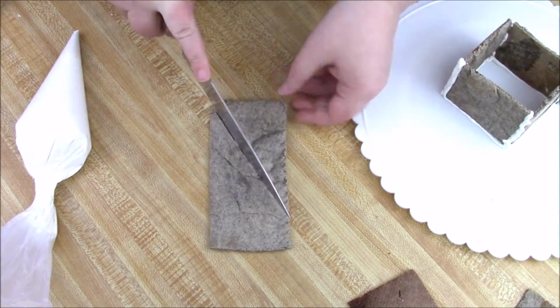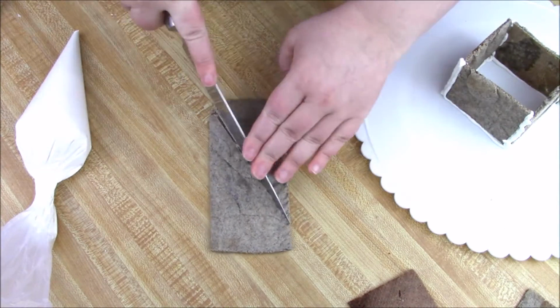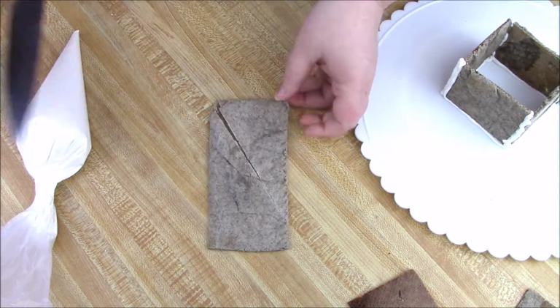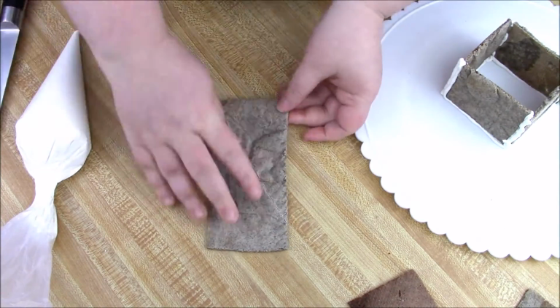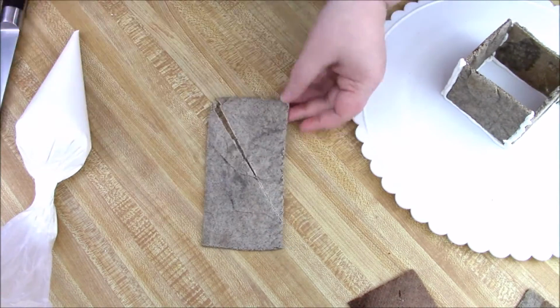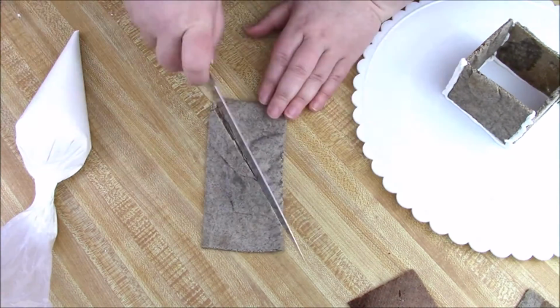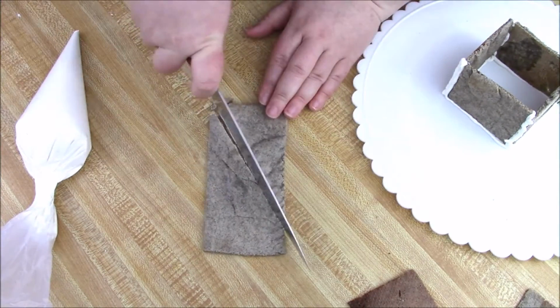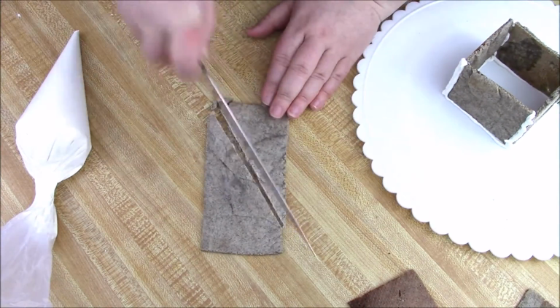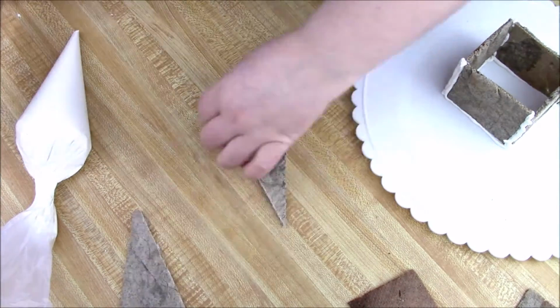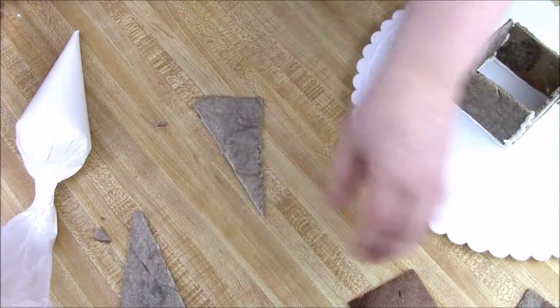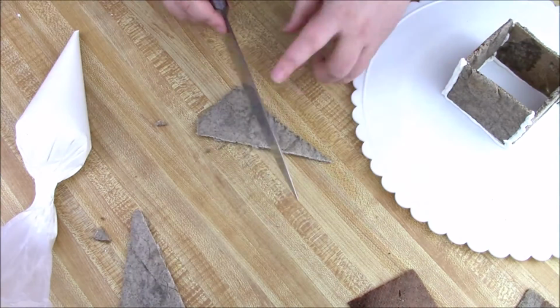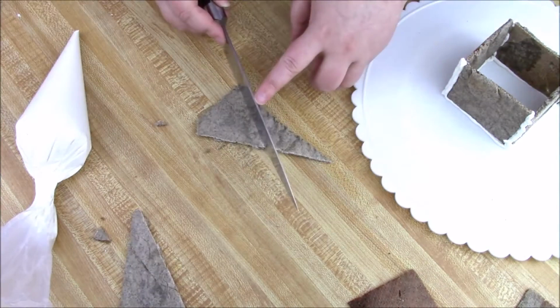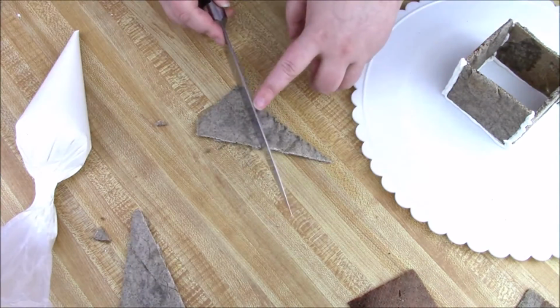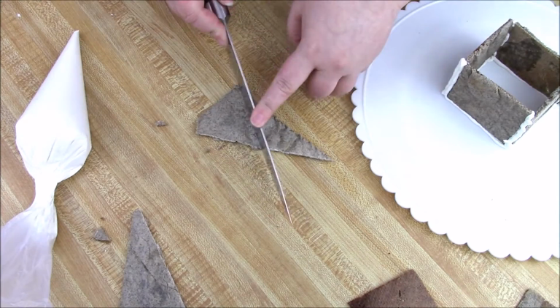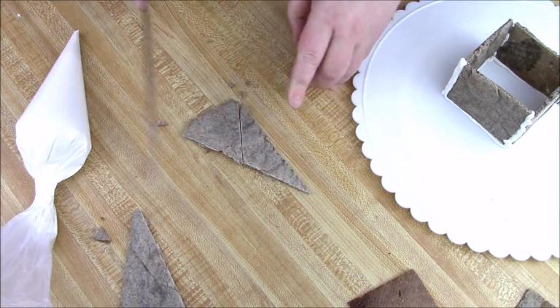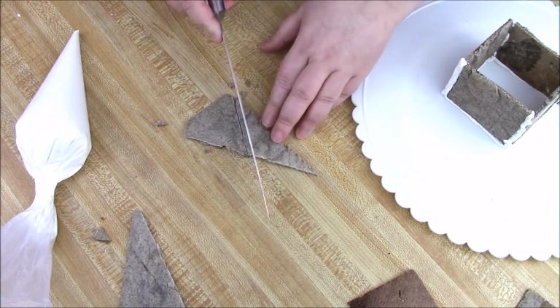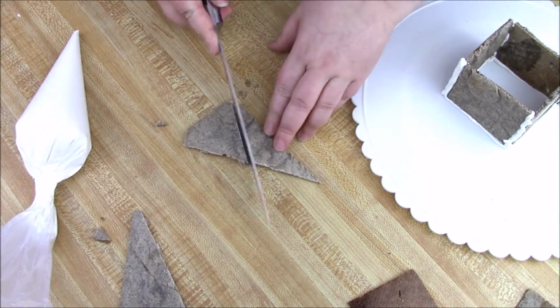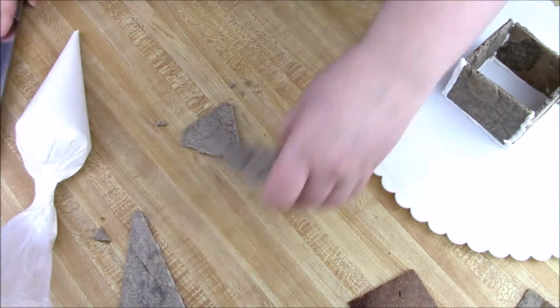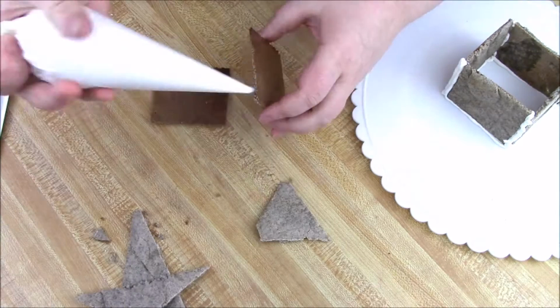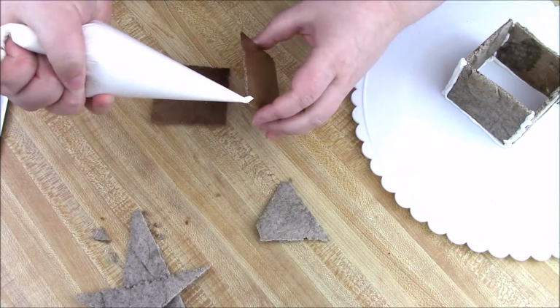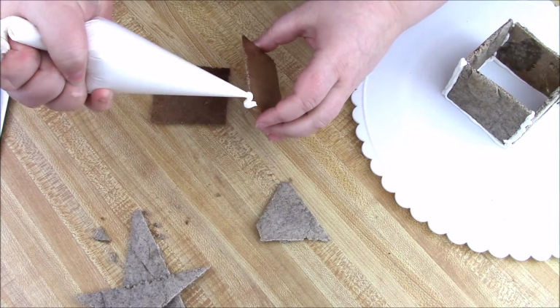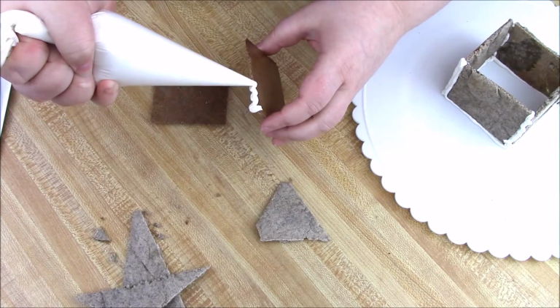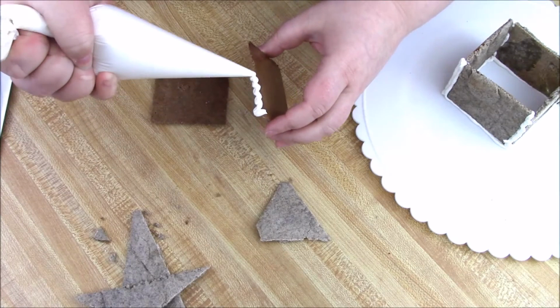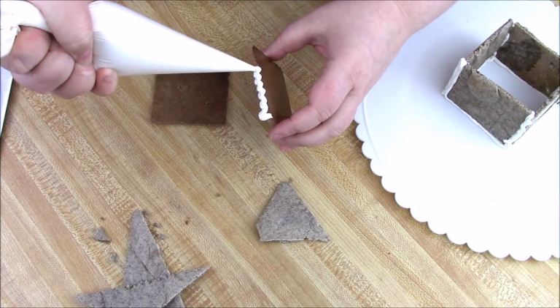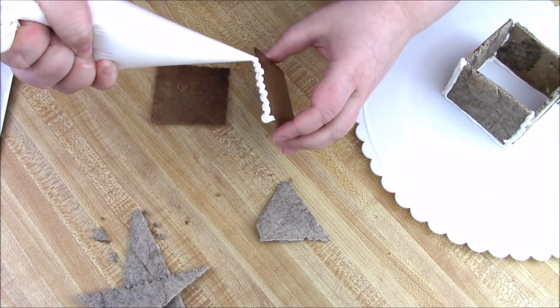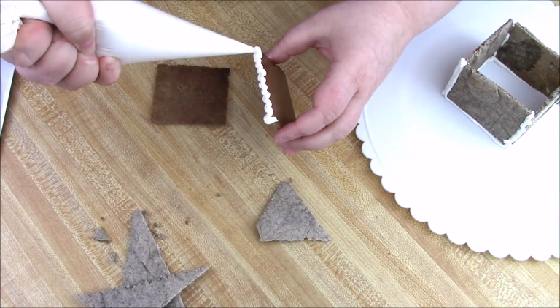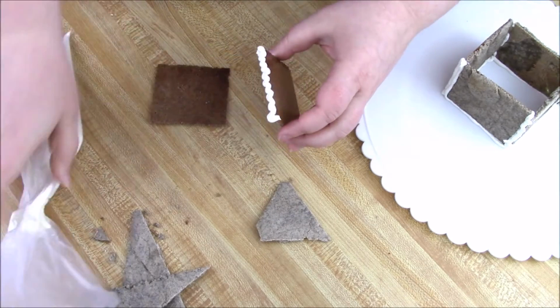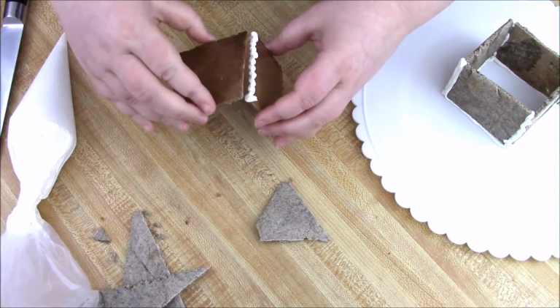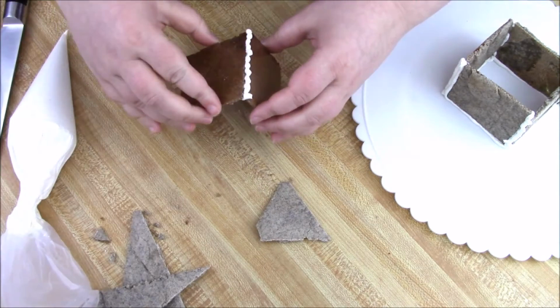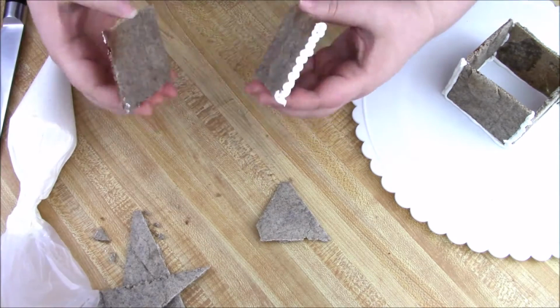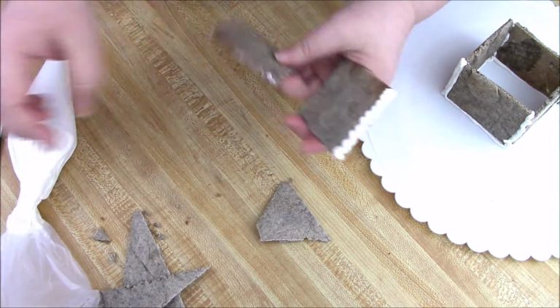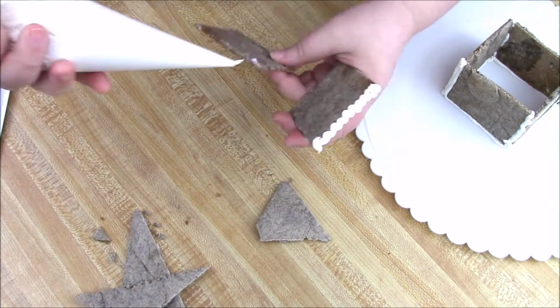Since I didn't really have a pattern, I went ahead and just cut out my own pieces to make the roof complete.